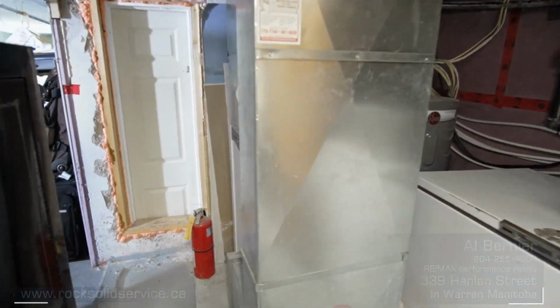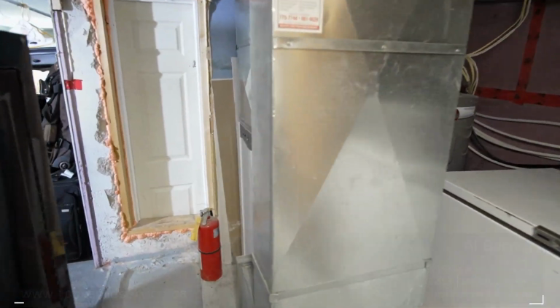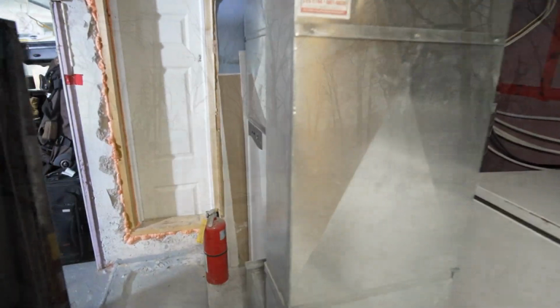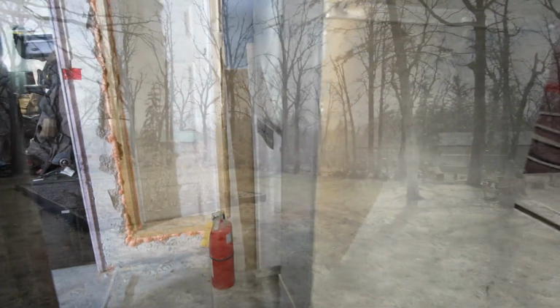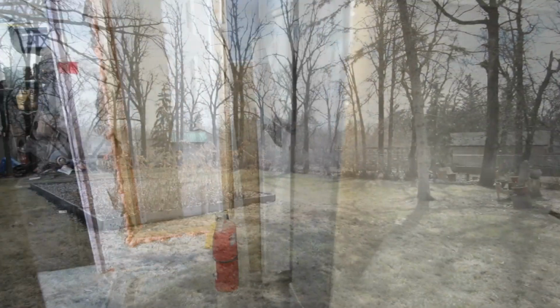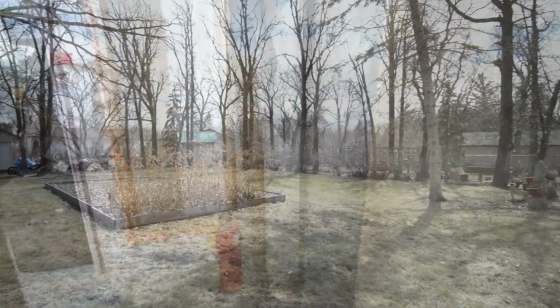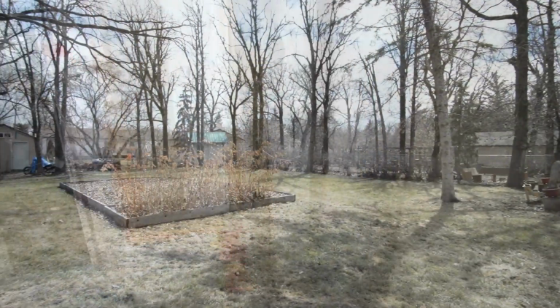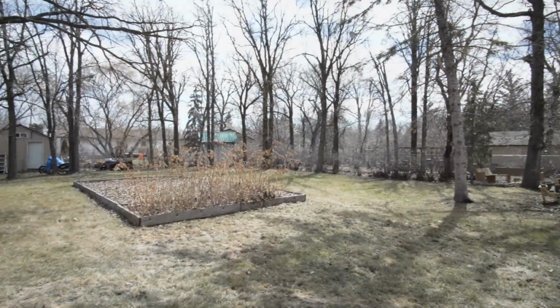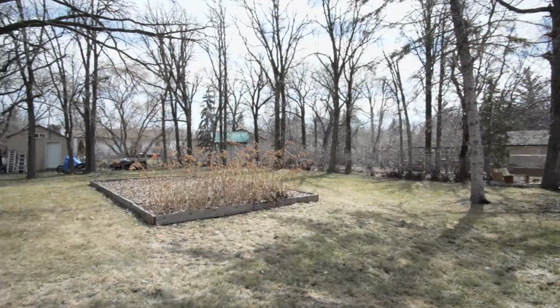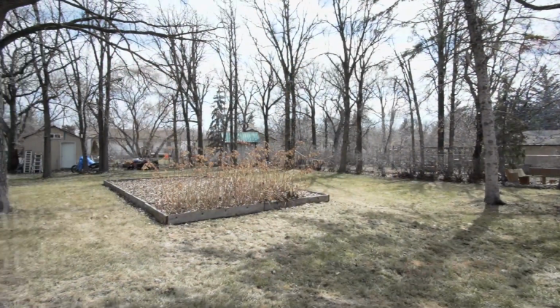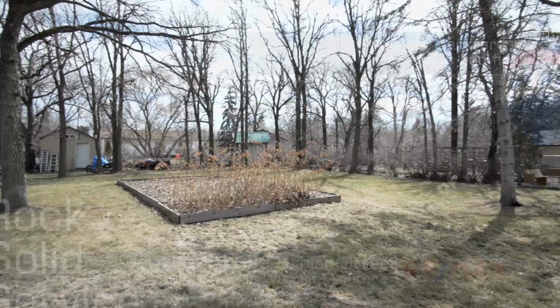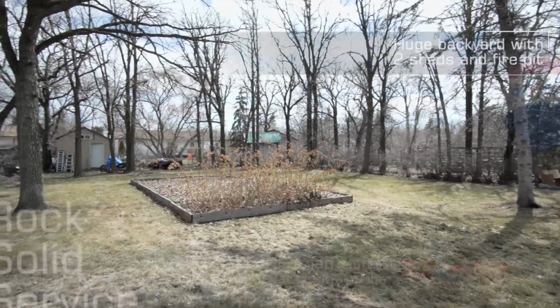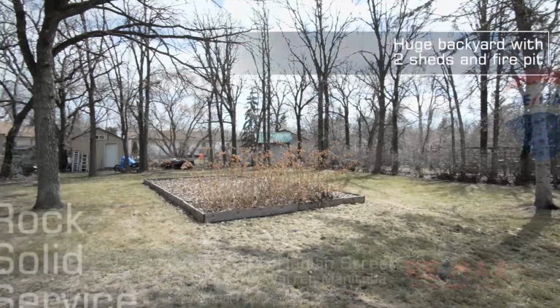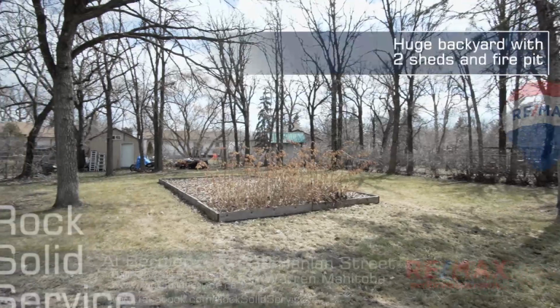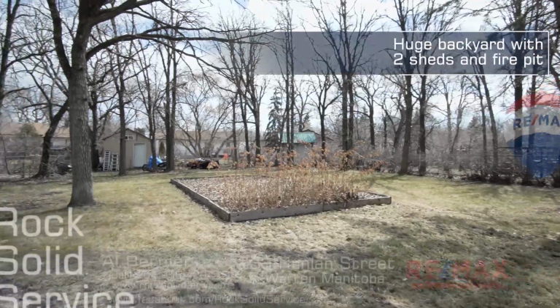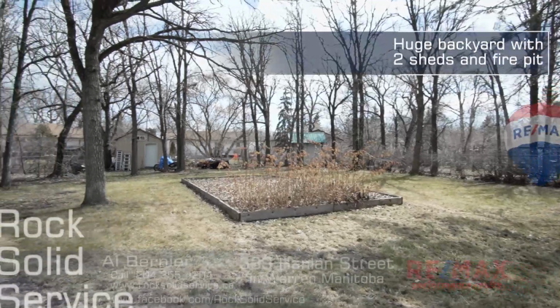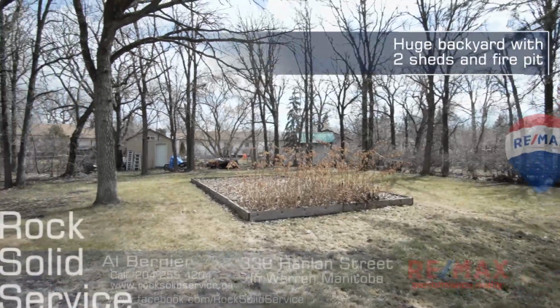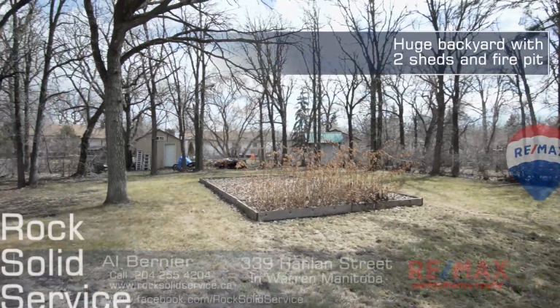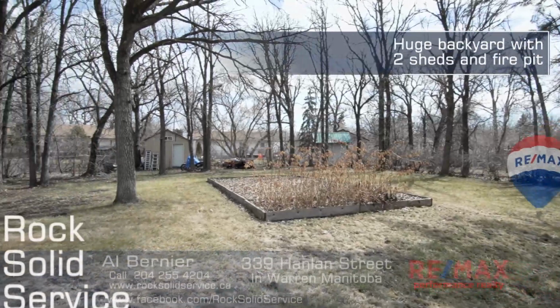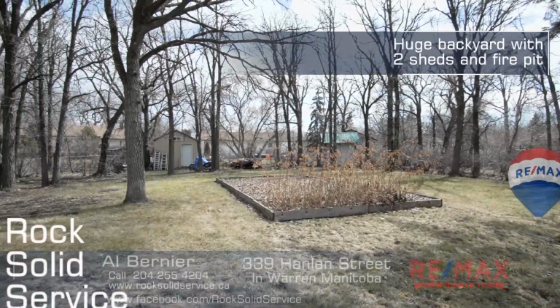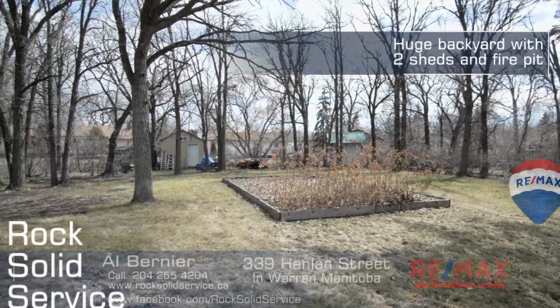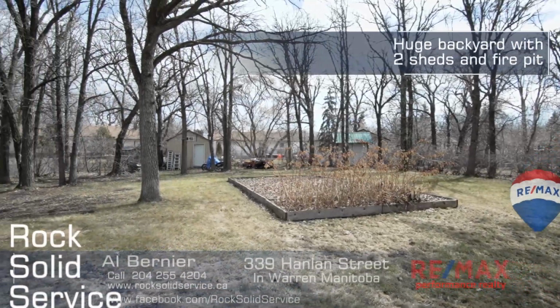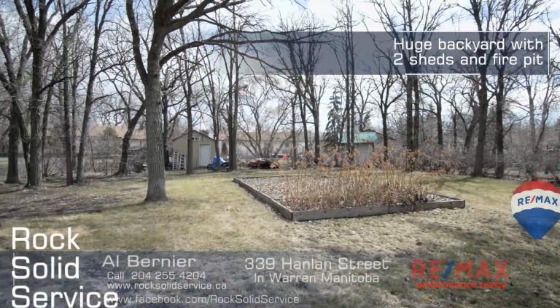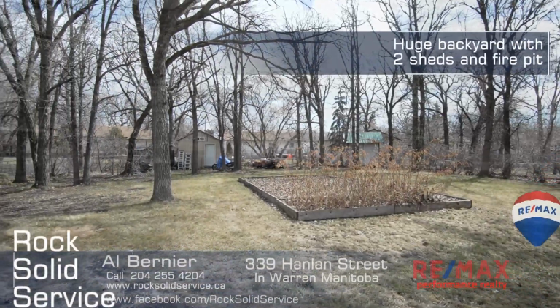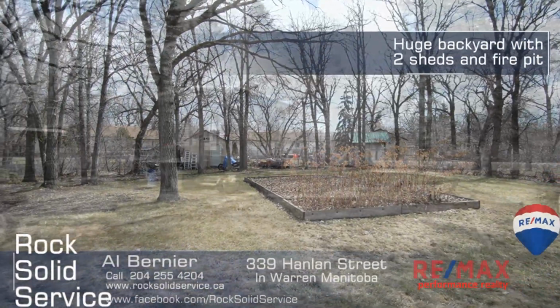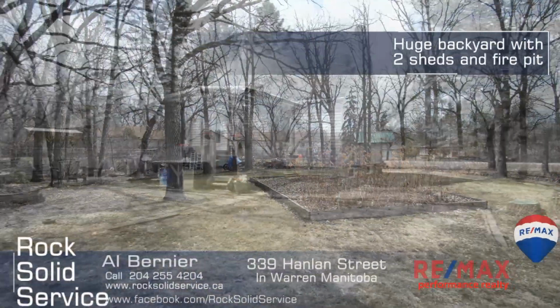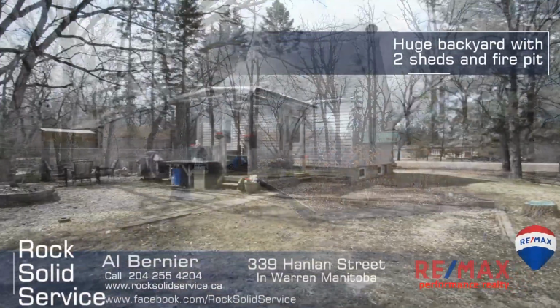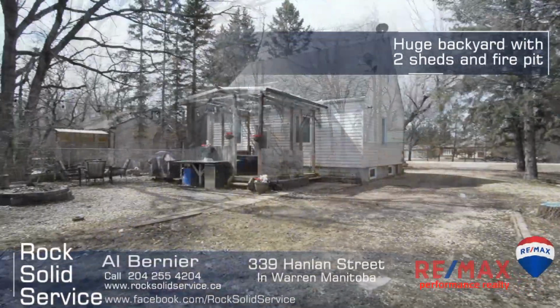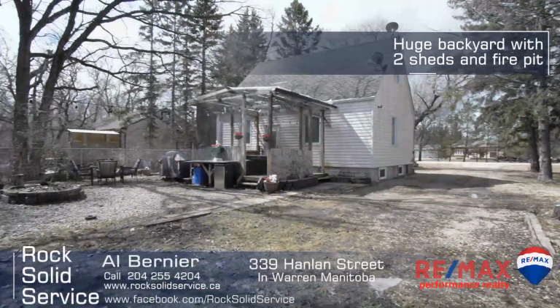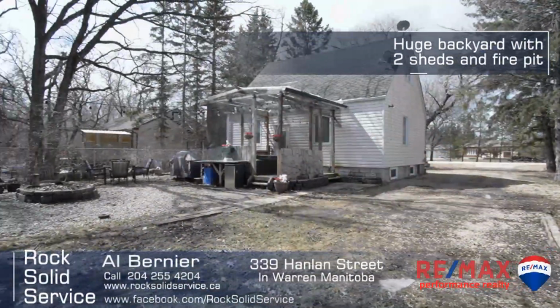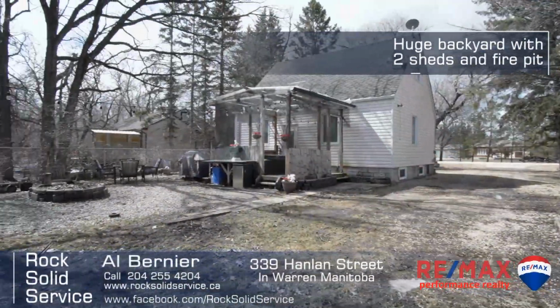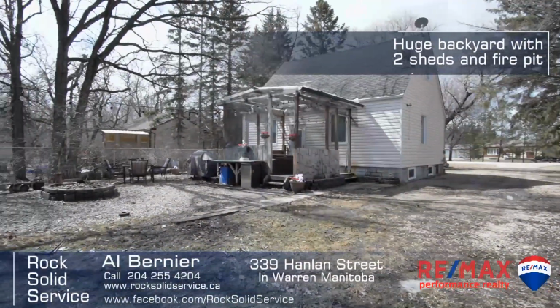This backyard is absolutely huge with its fire pit and two sheds for storage.